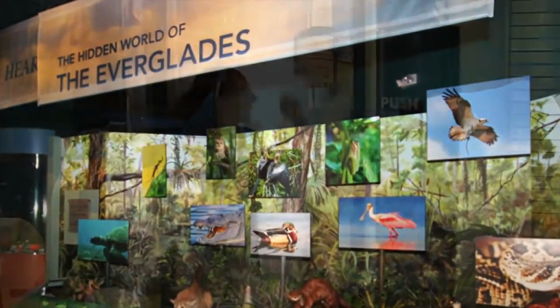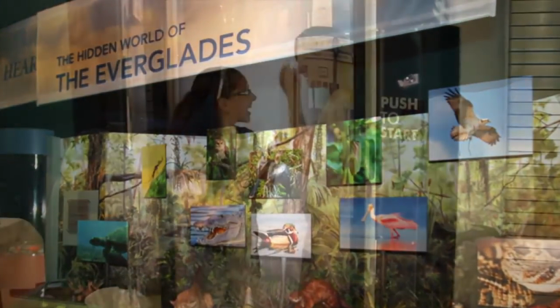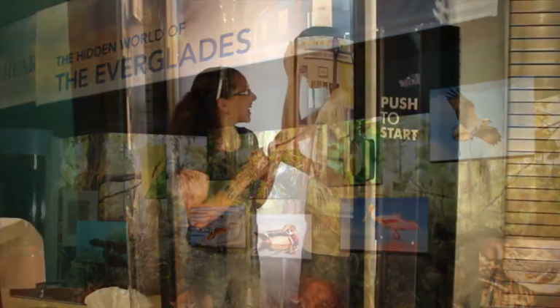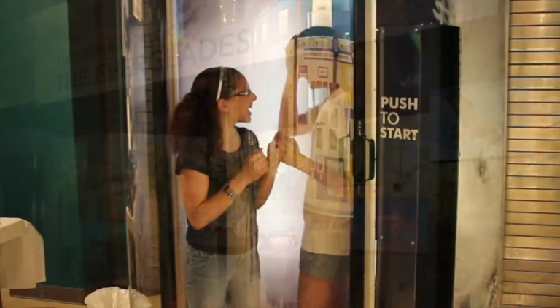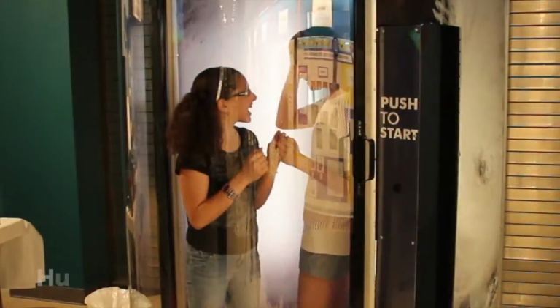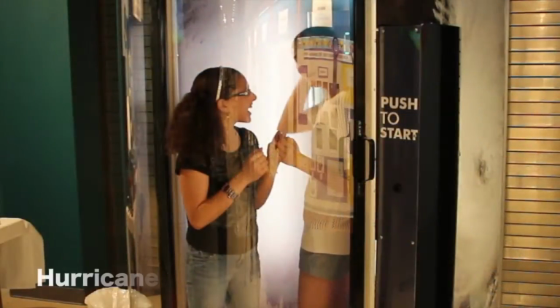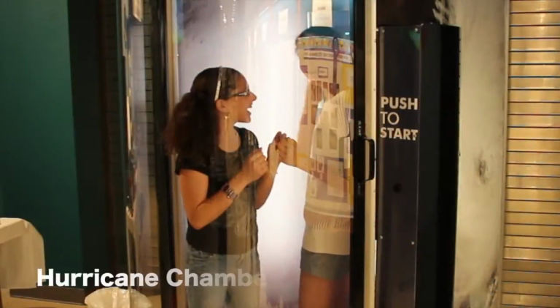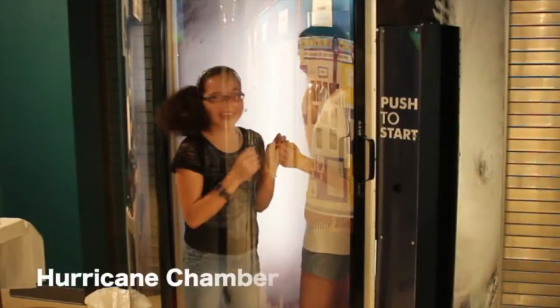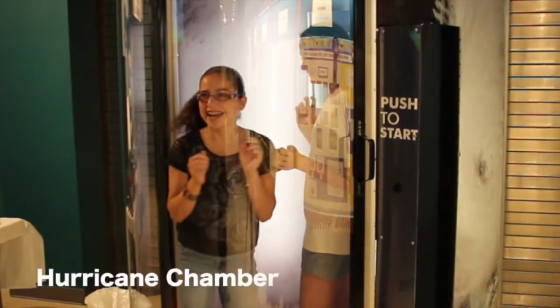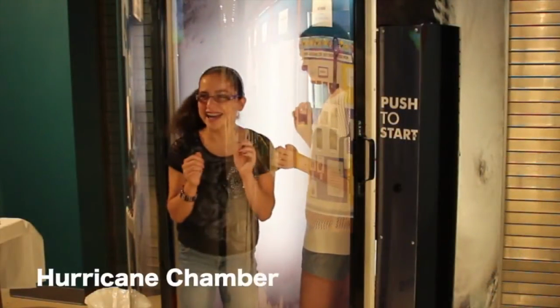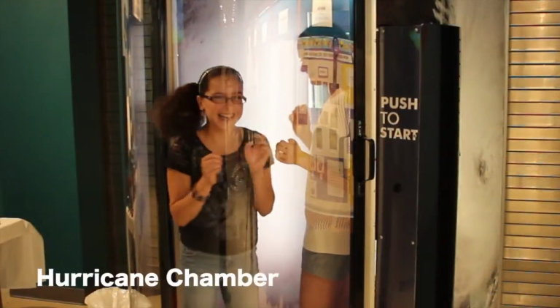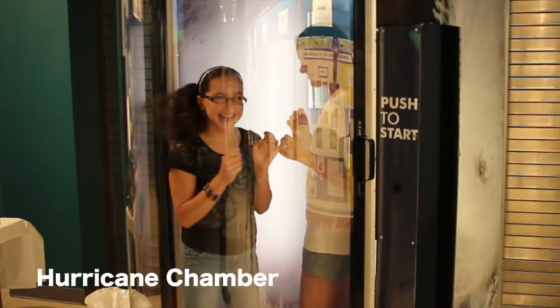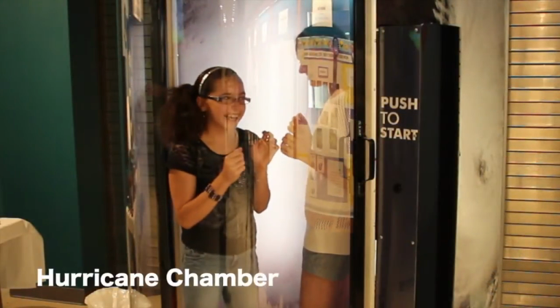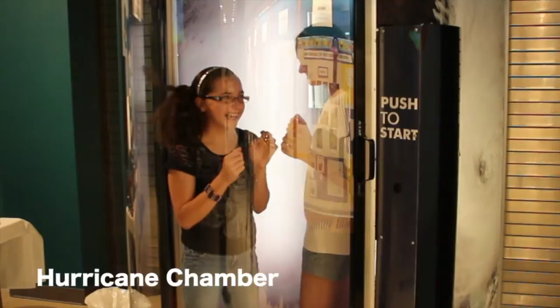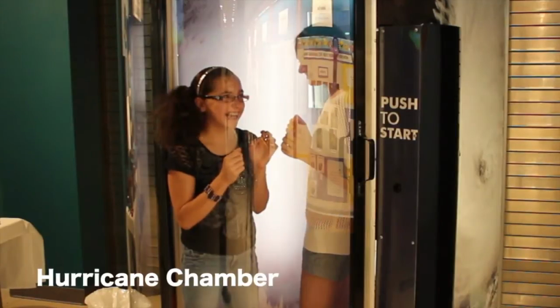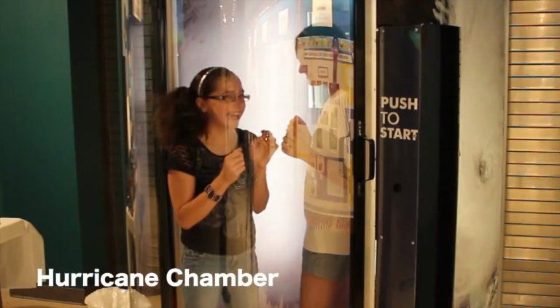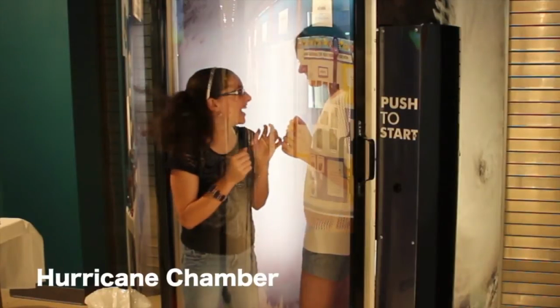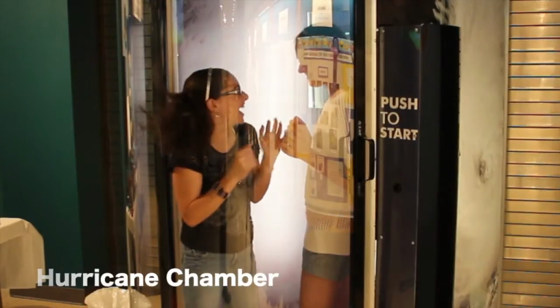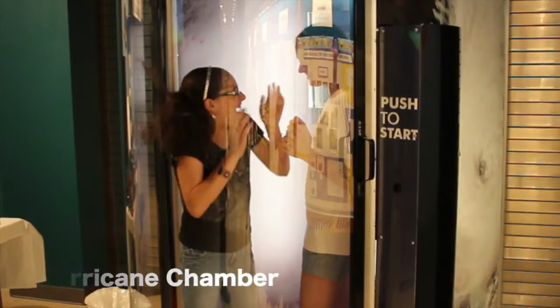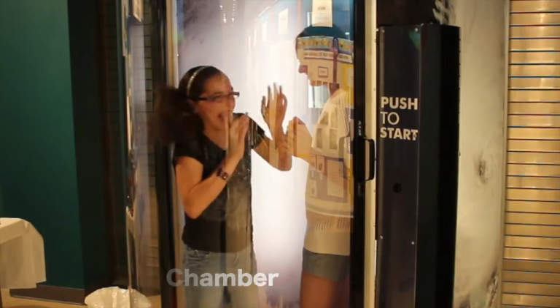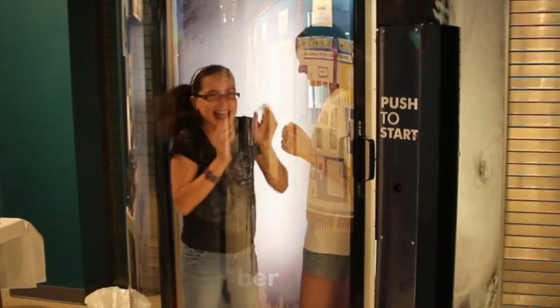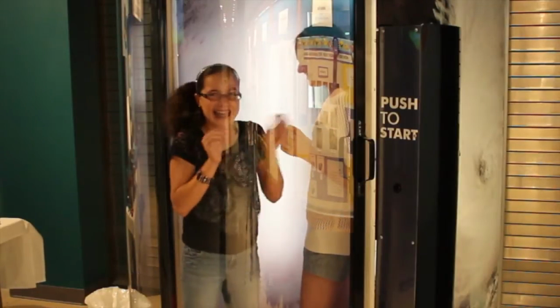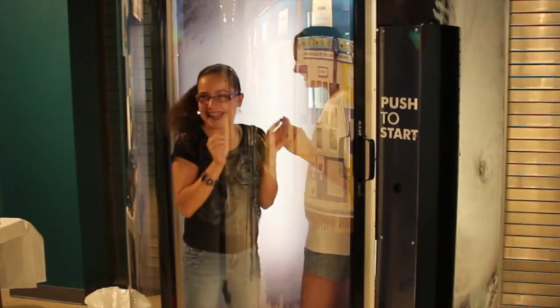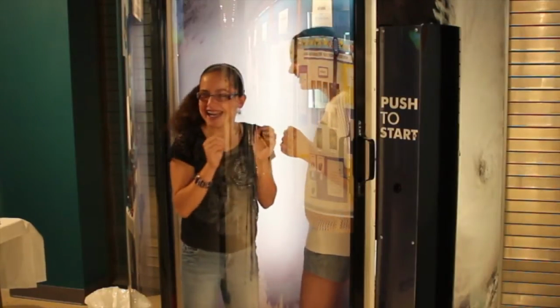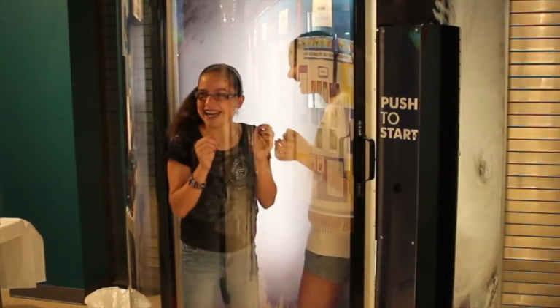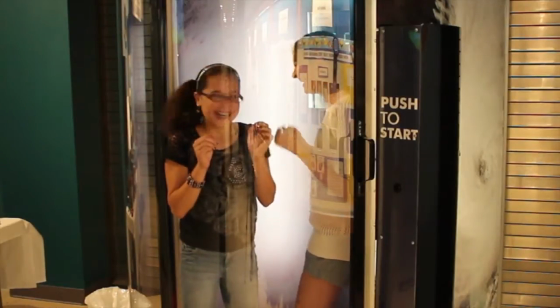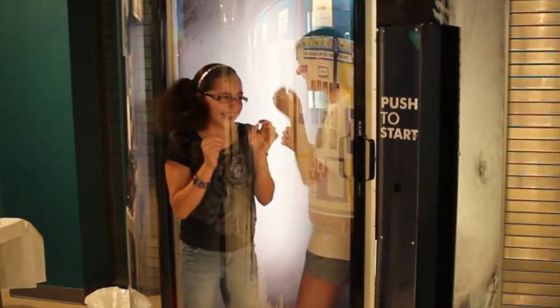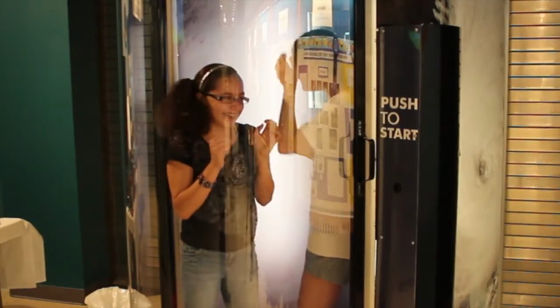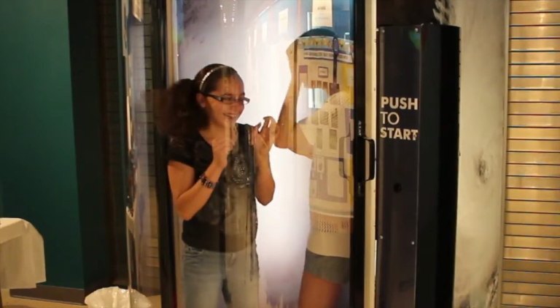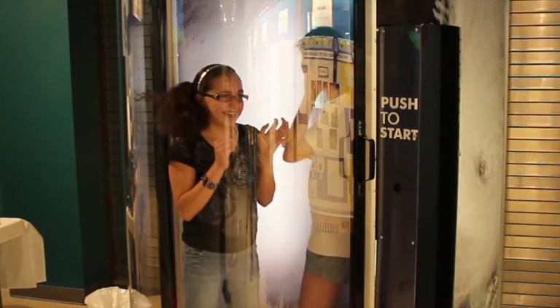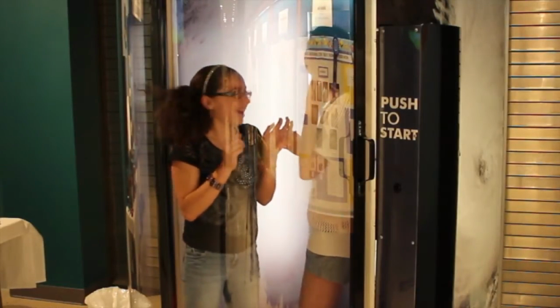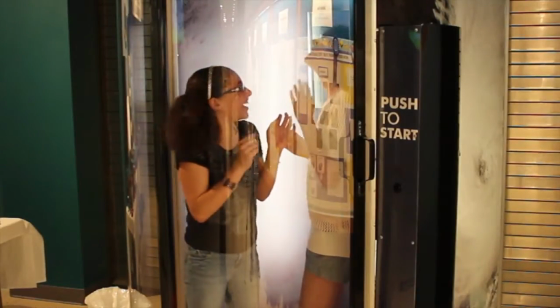We have a hurricane chamber where you step in a chamber and you dial it up to a force 5. You can see the skin crawl on your hand.